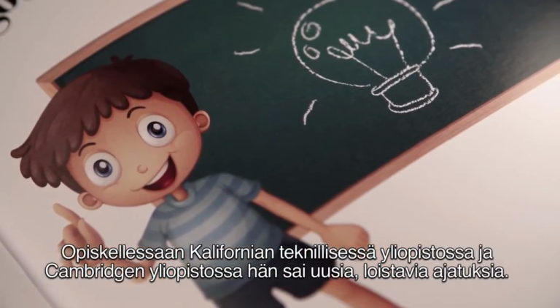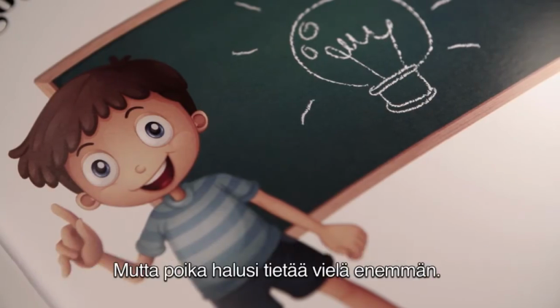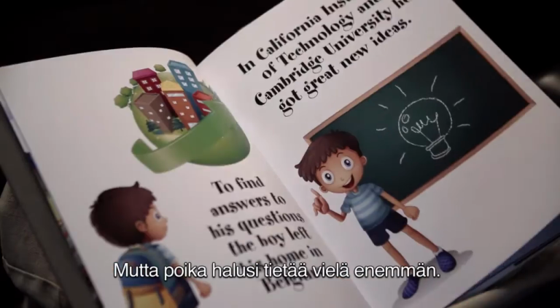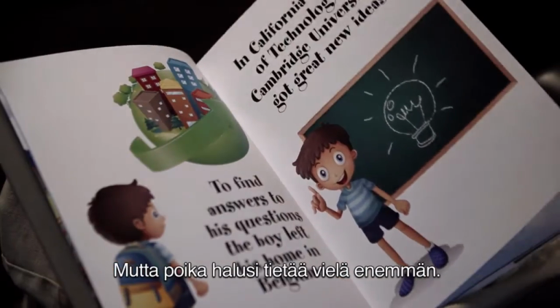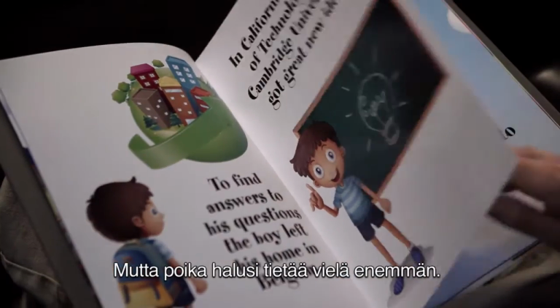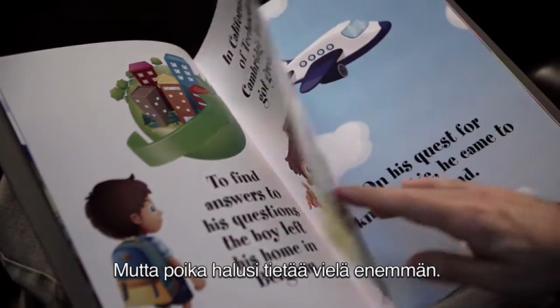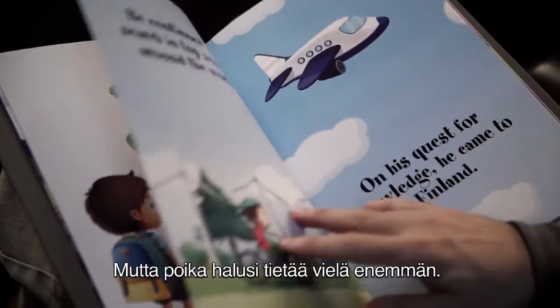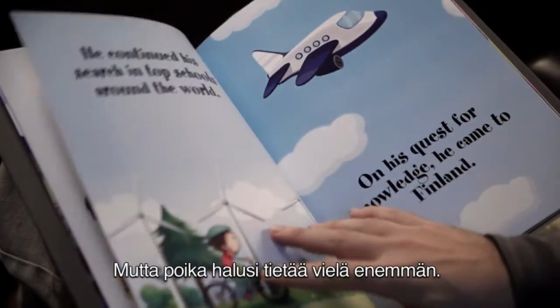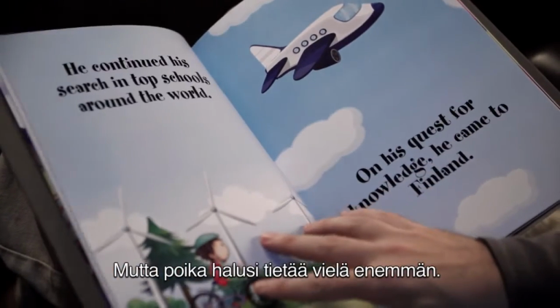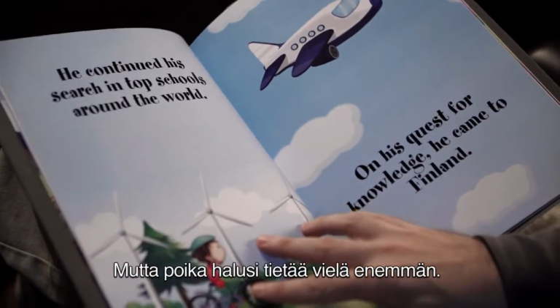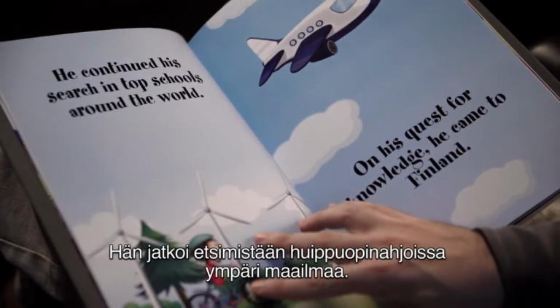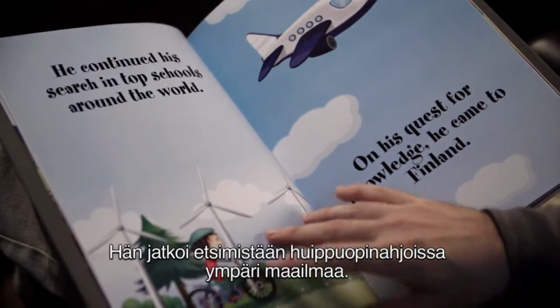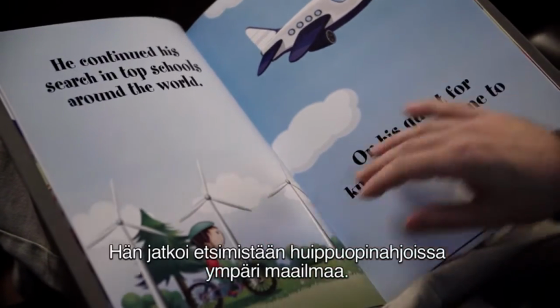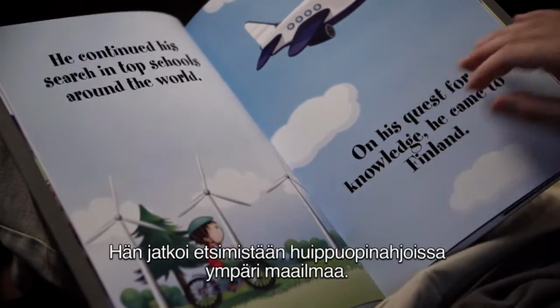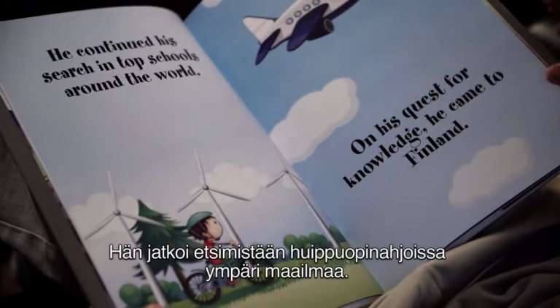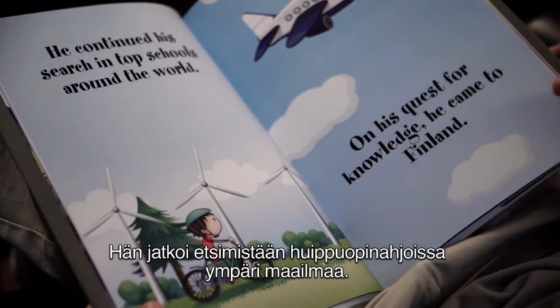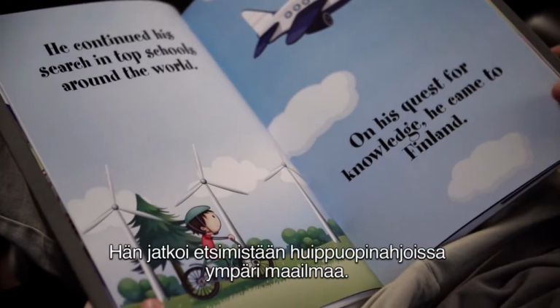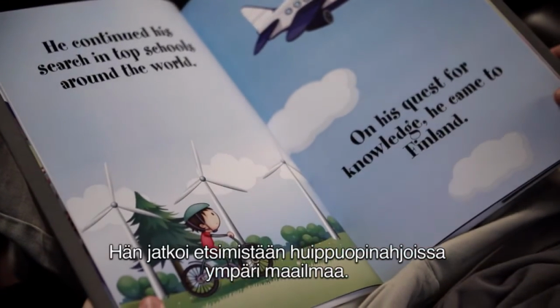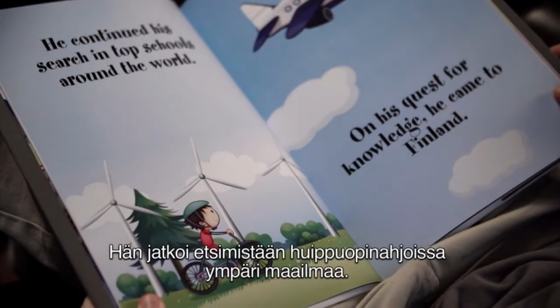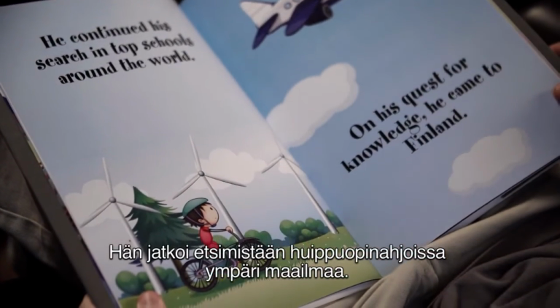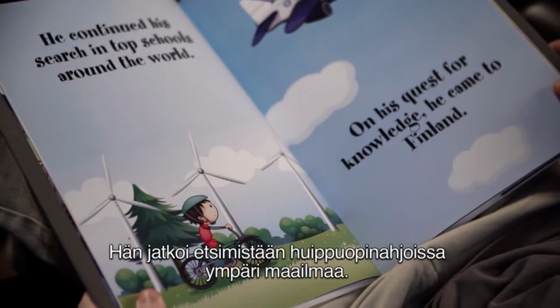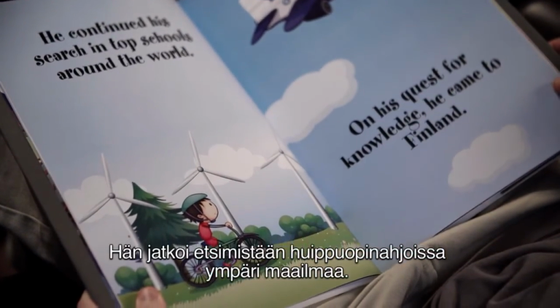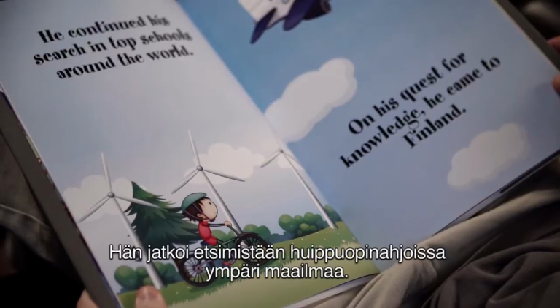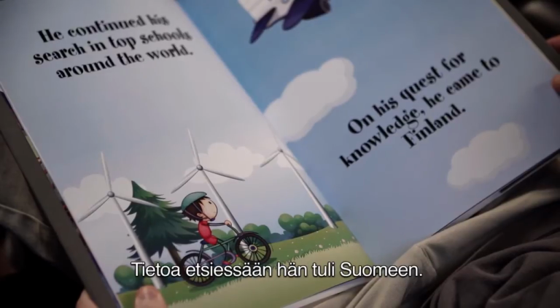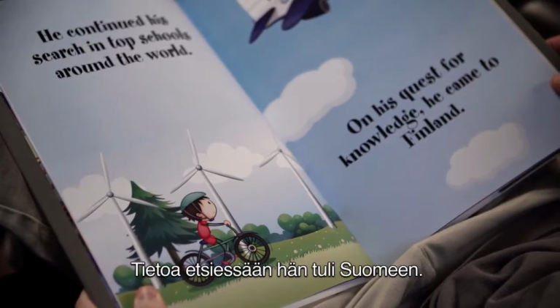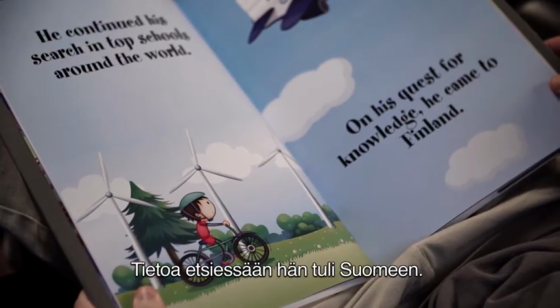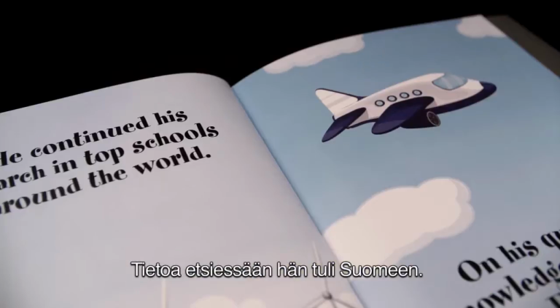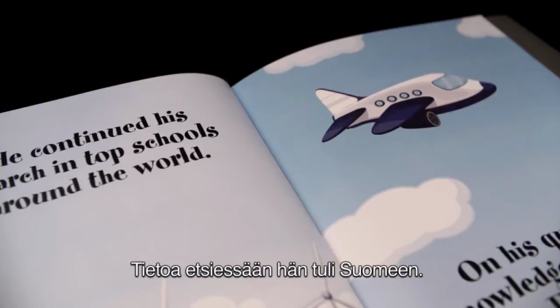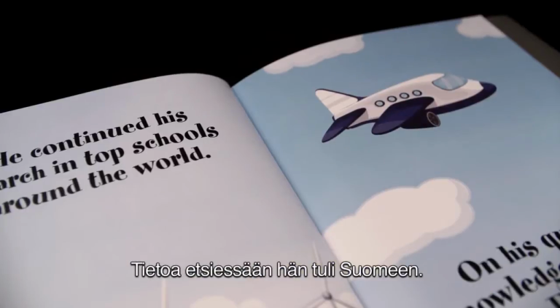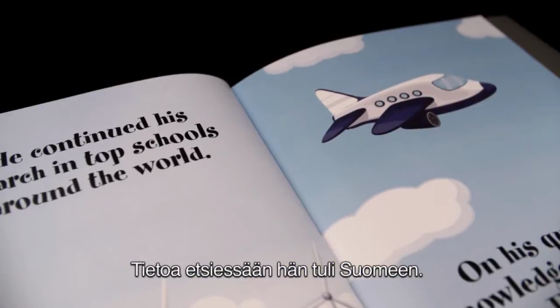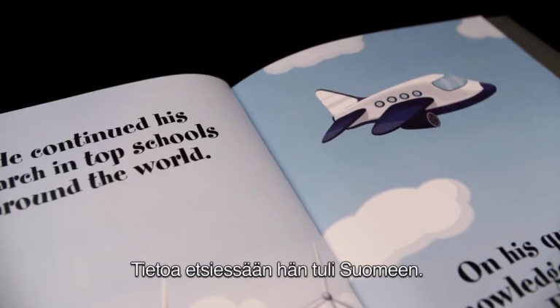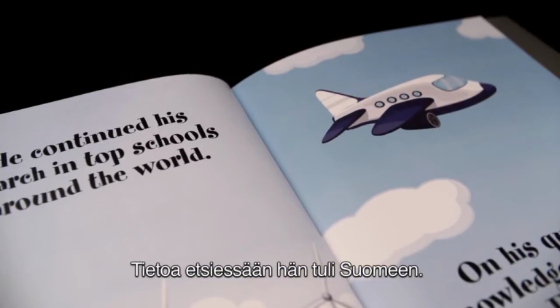But the boy wanted to know even more. He continued his search in top schools around the world. On his quest for knowledge, he came to Finland.